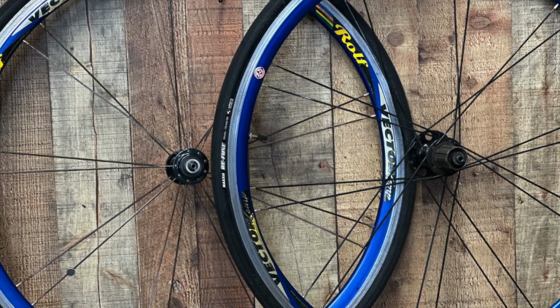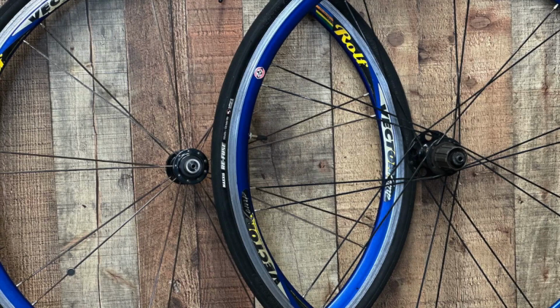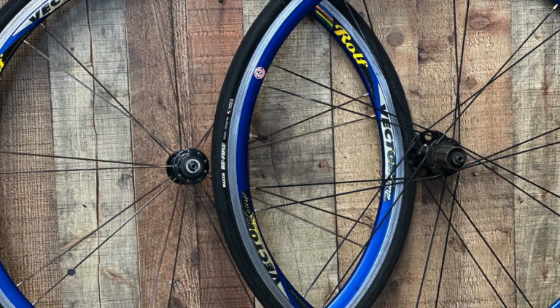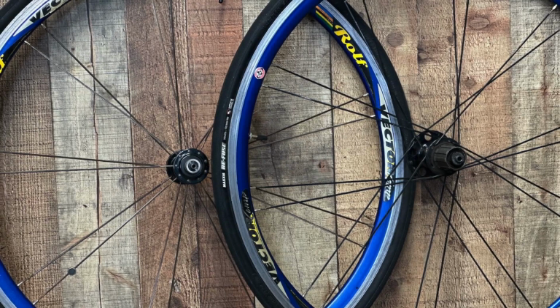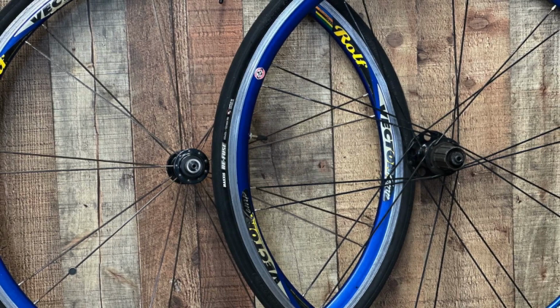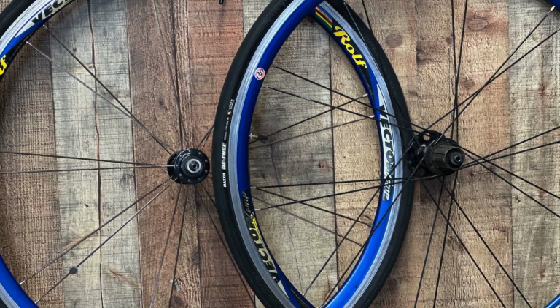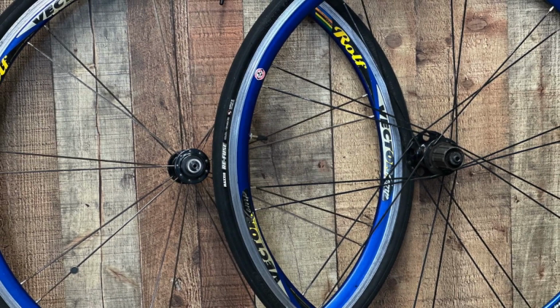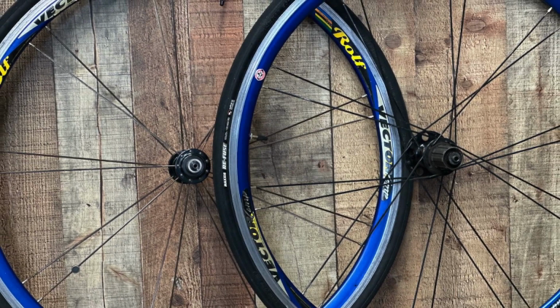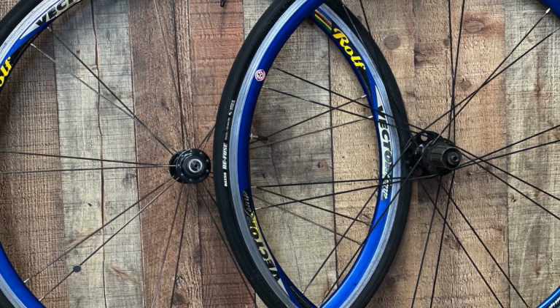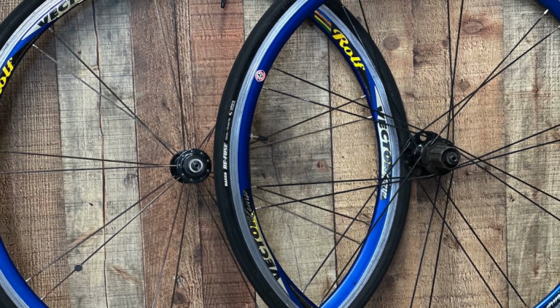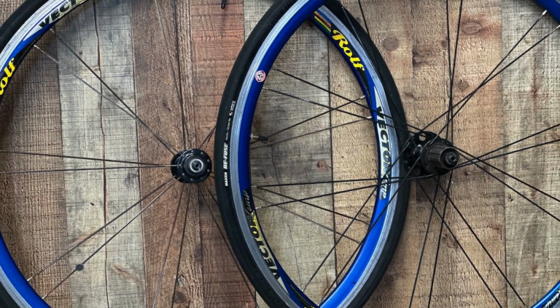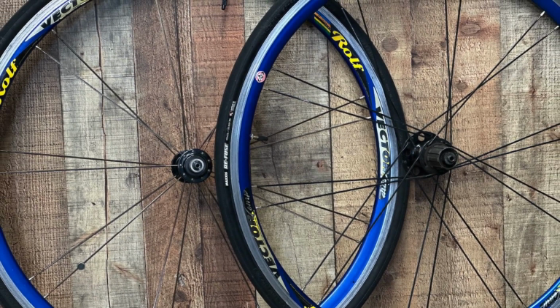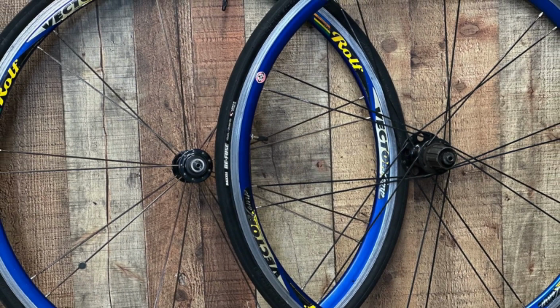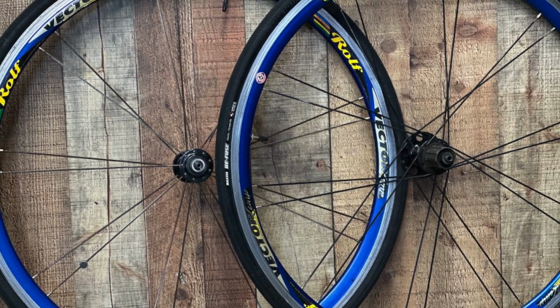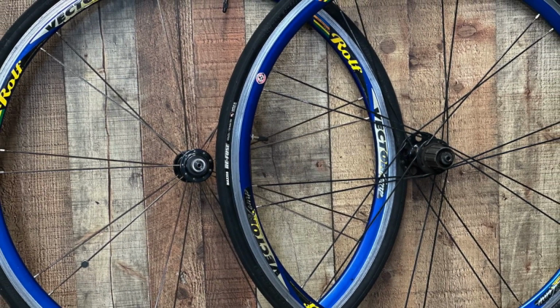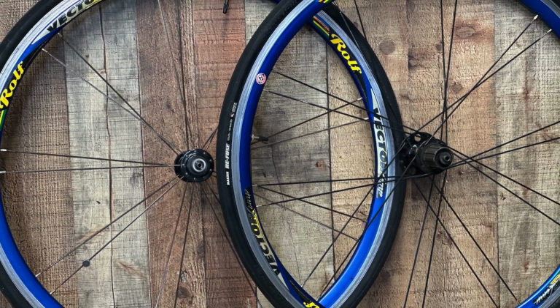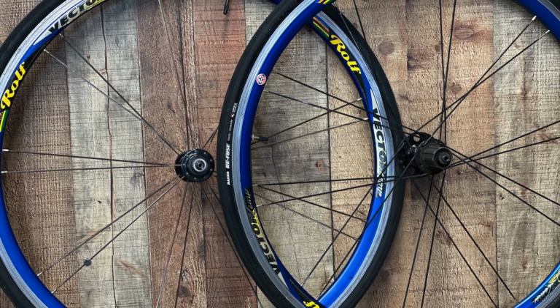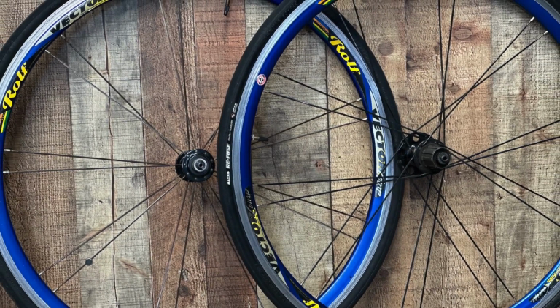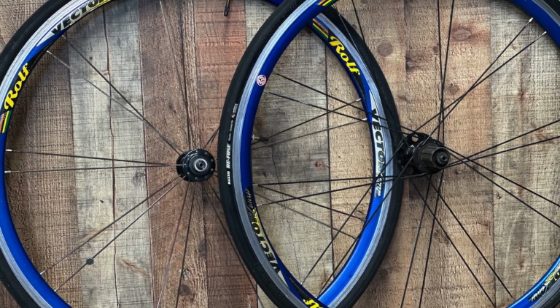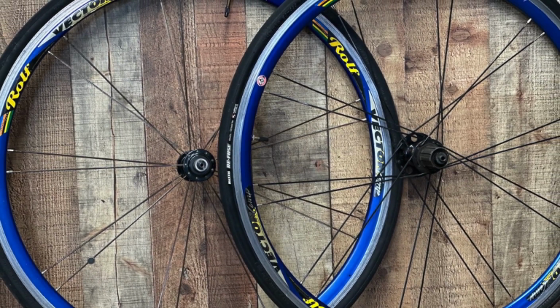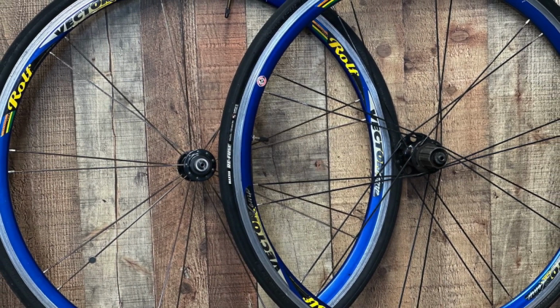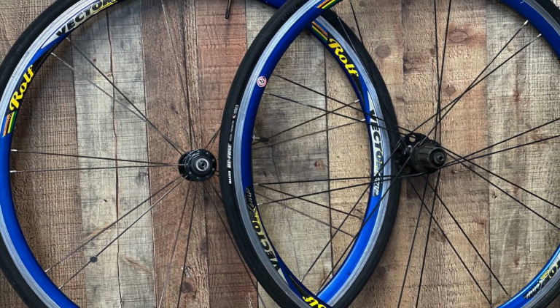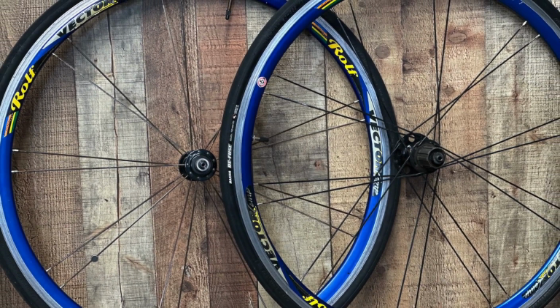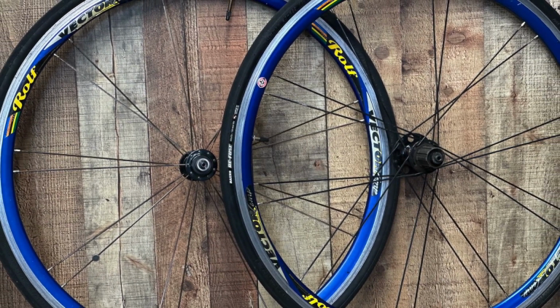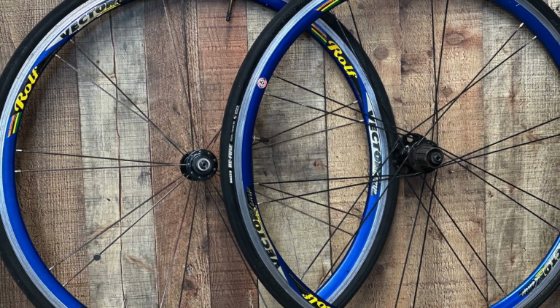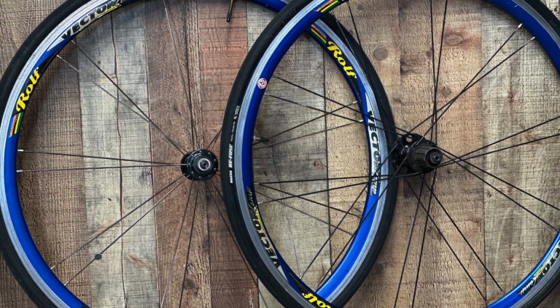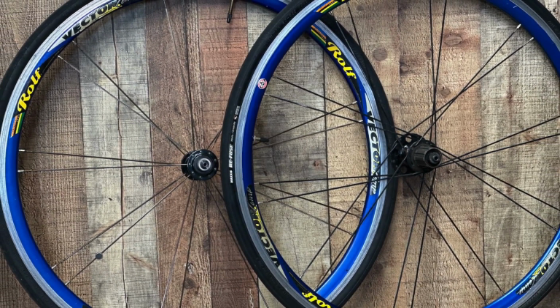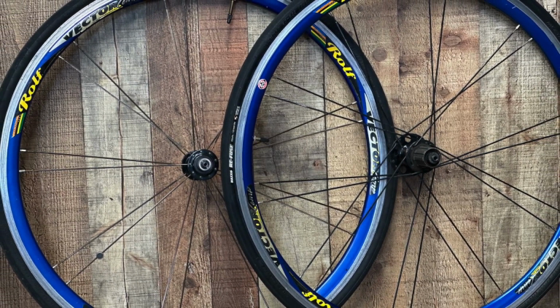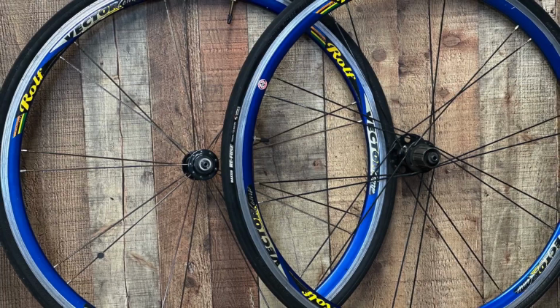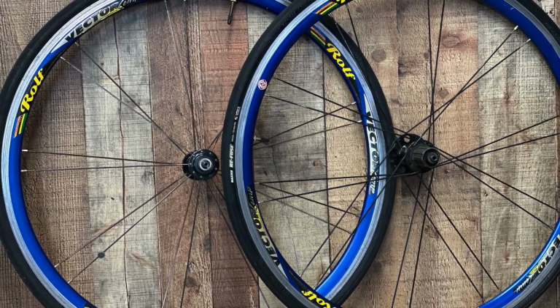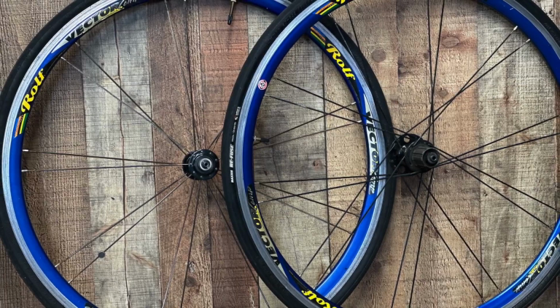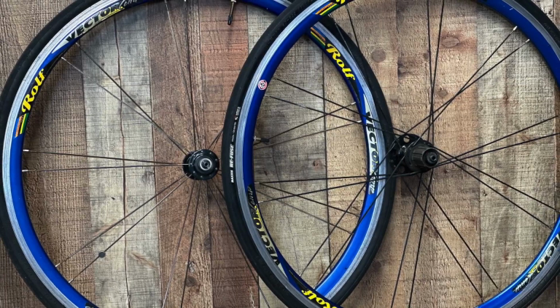Cleaning, inspecting, and truing these Rolf wheels that will go on a Trek 5200 and get ready to ride.